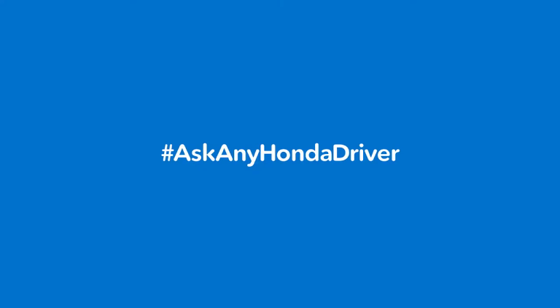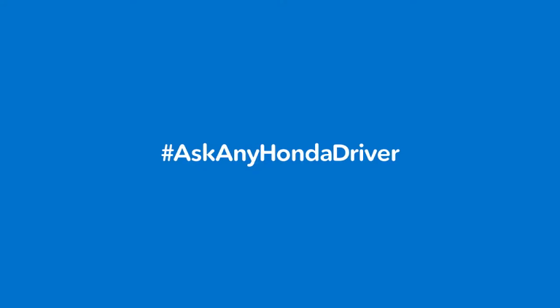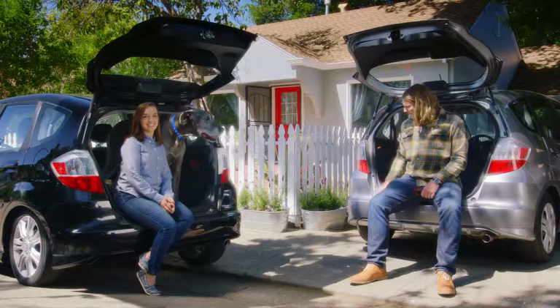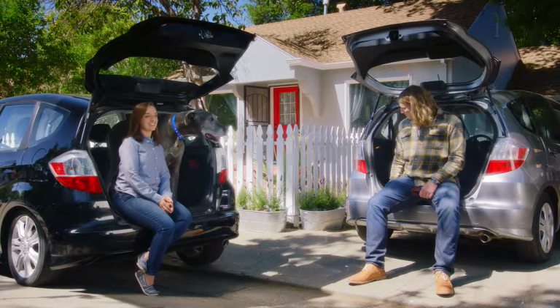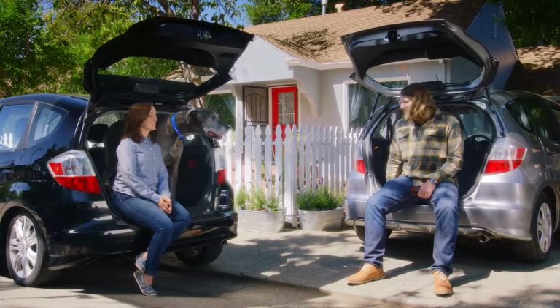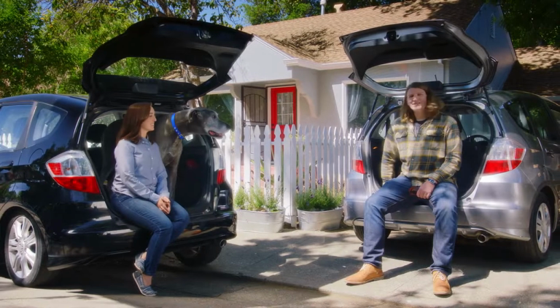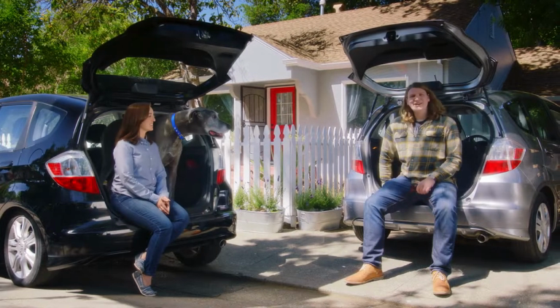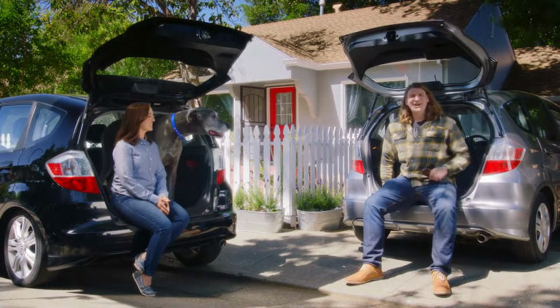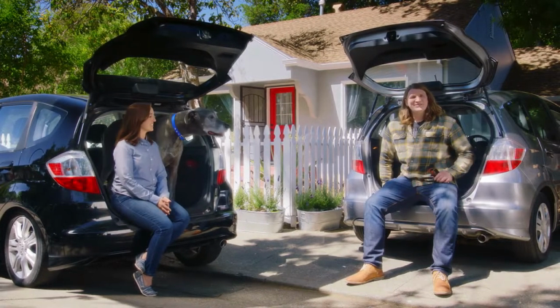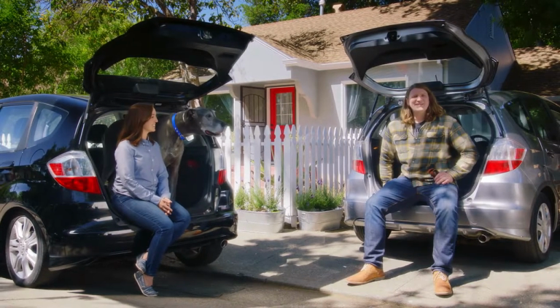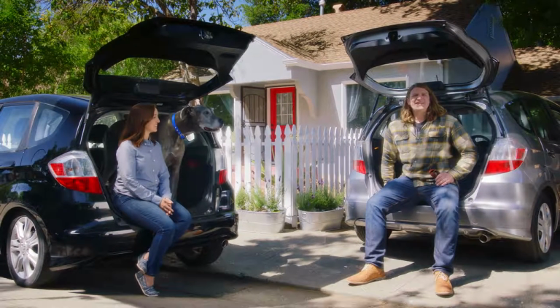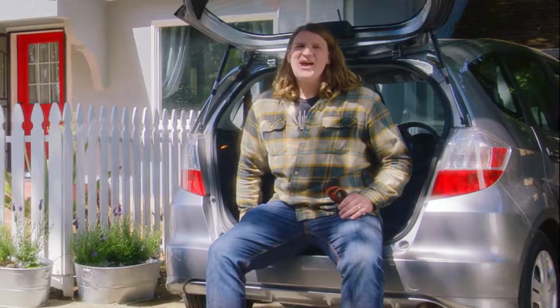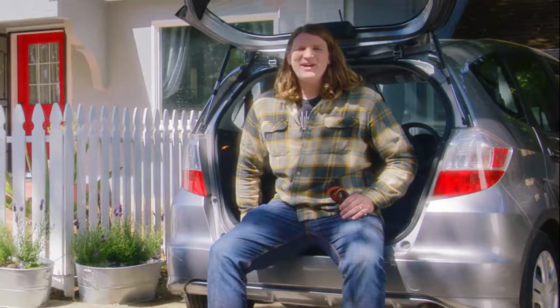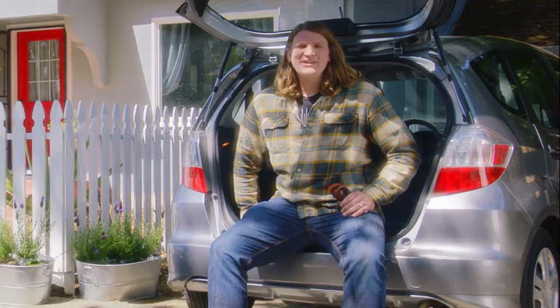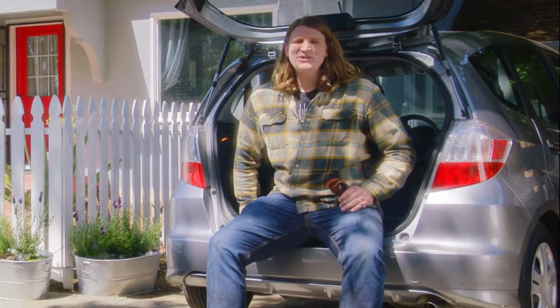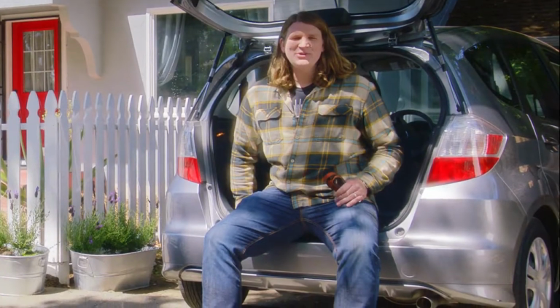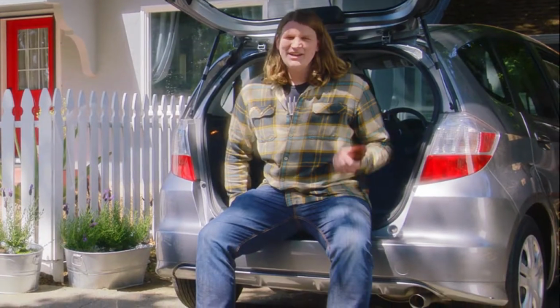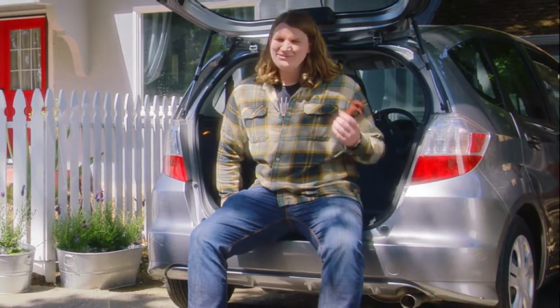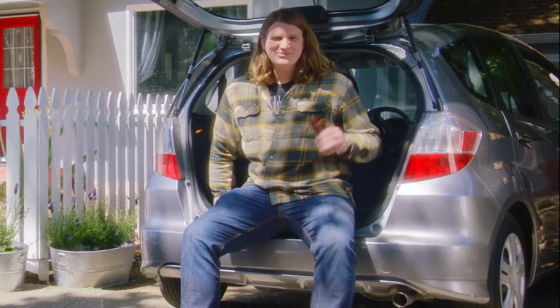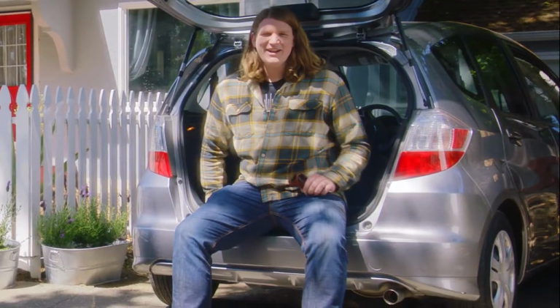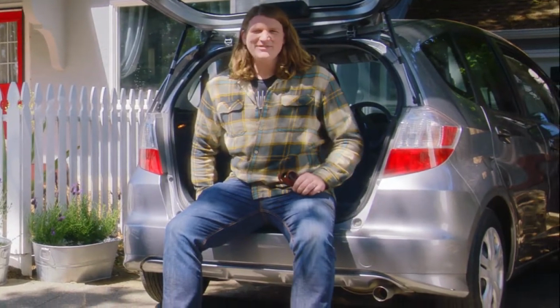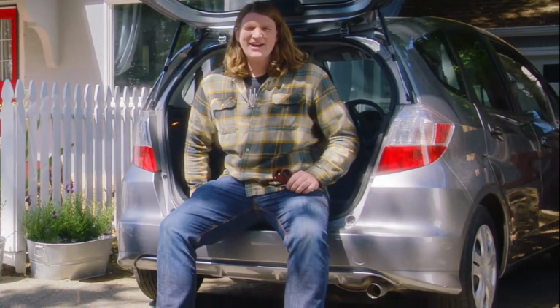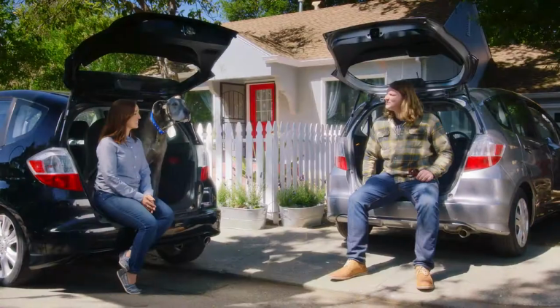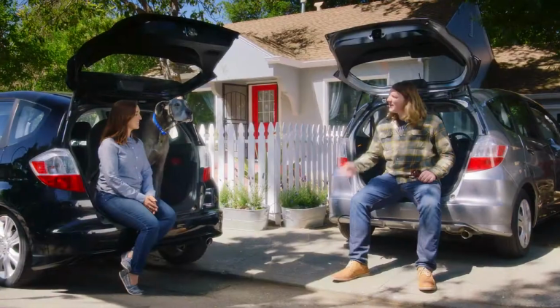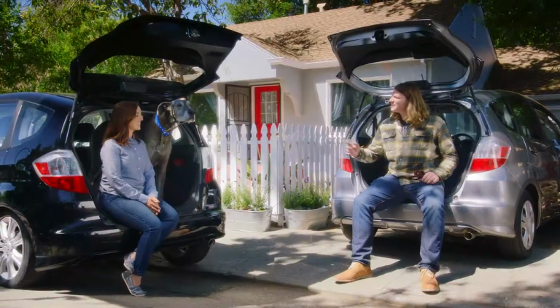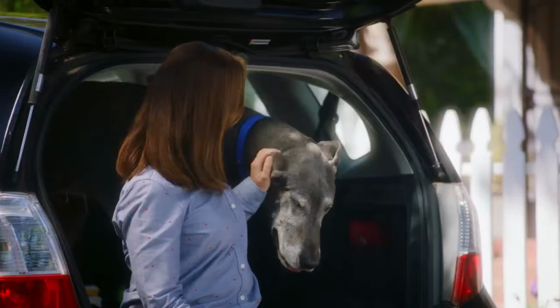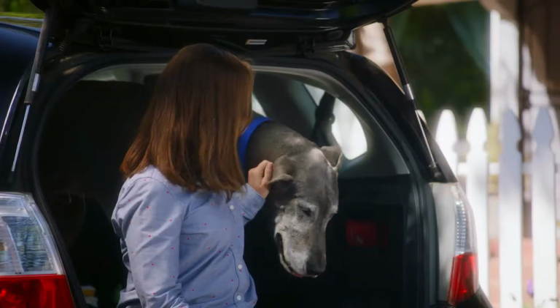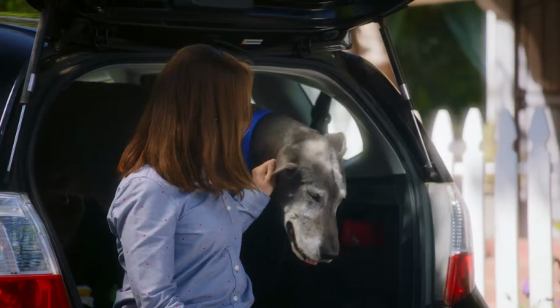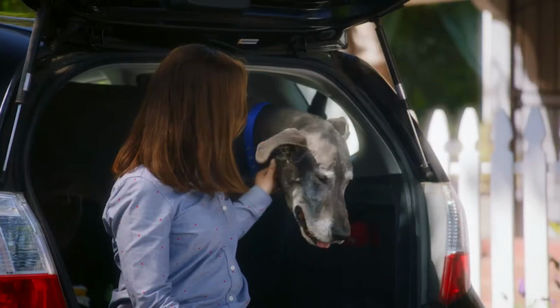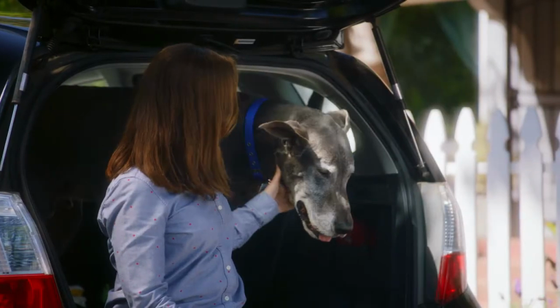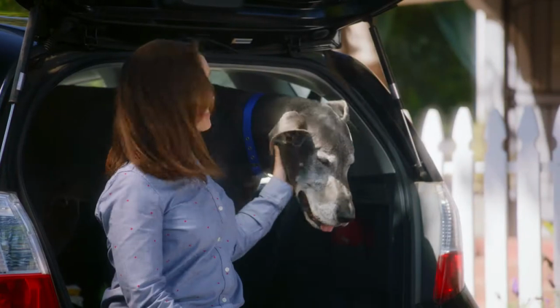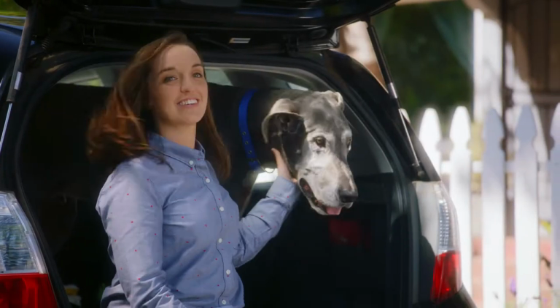This is a 2010 Honda Fit. I bought it new right off the lot, so I could fit this guy in the back here.